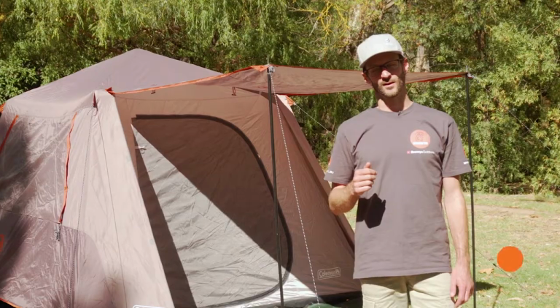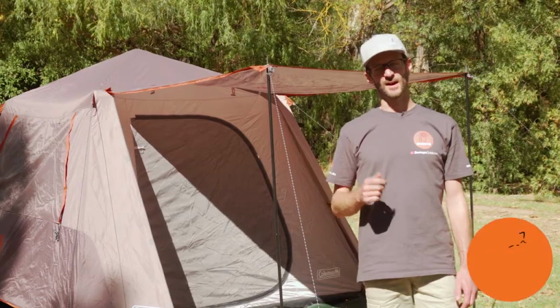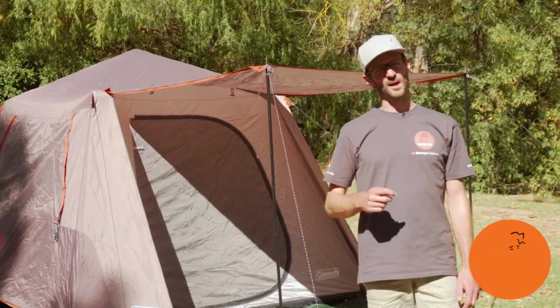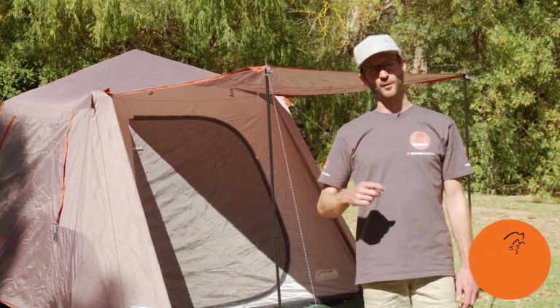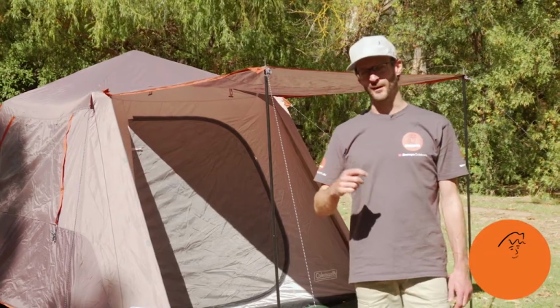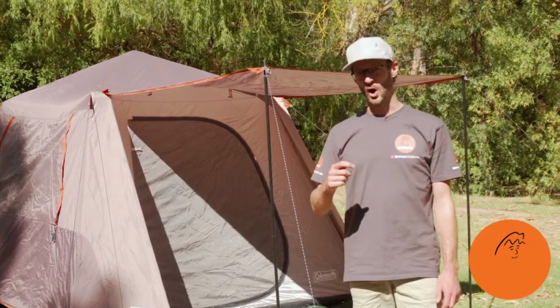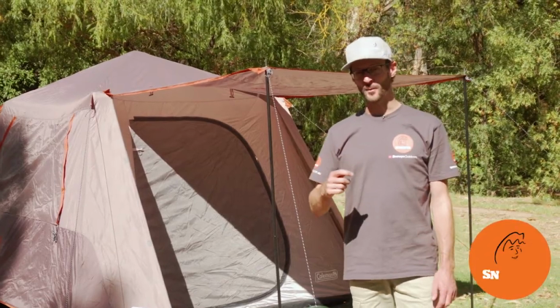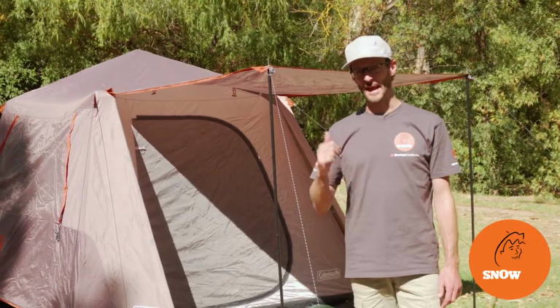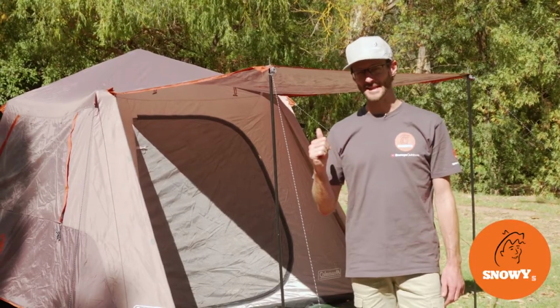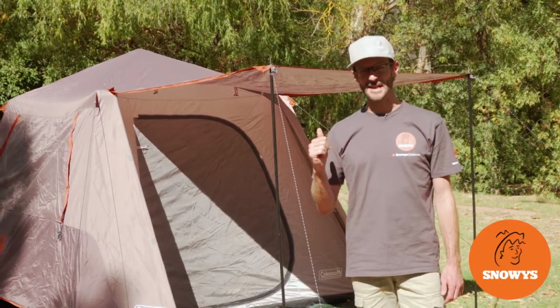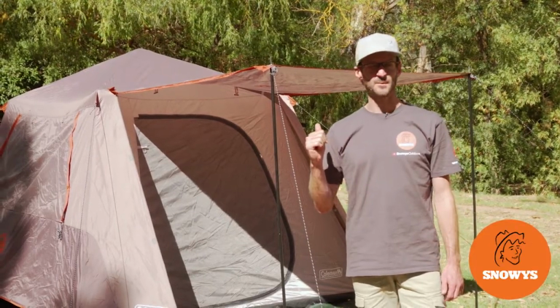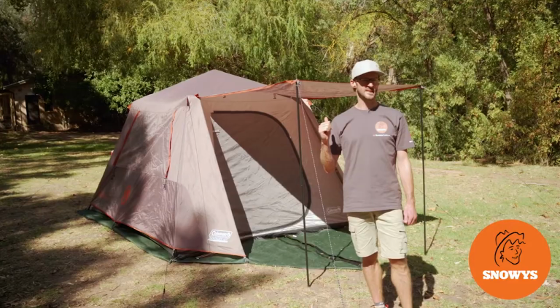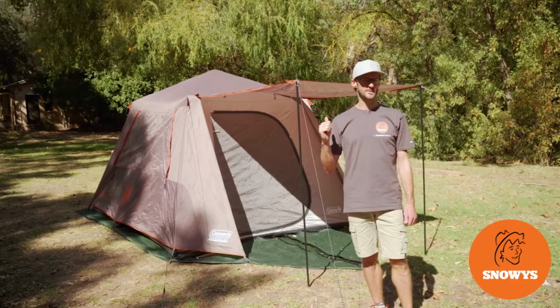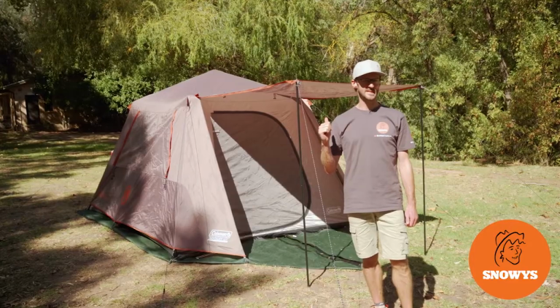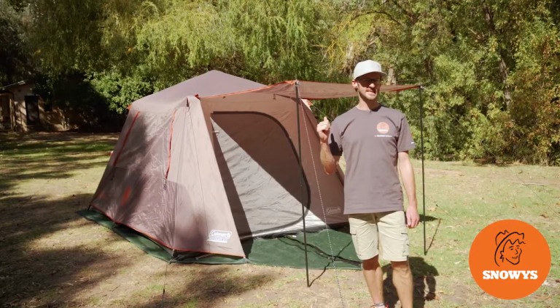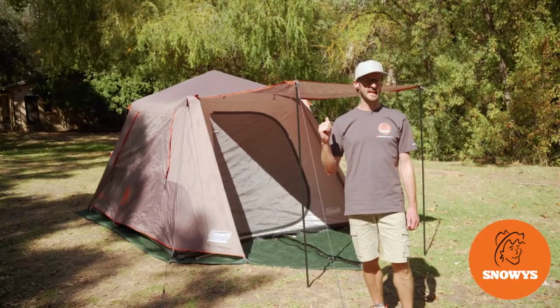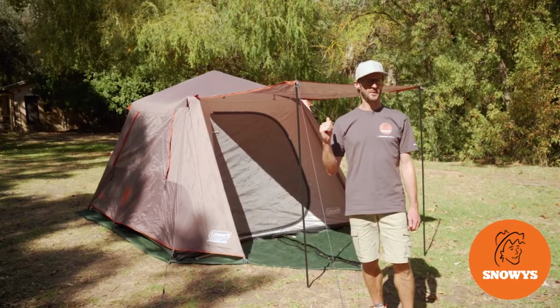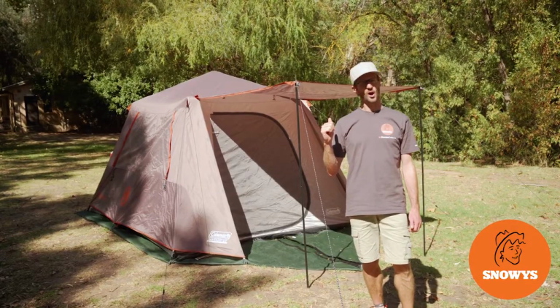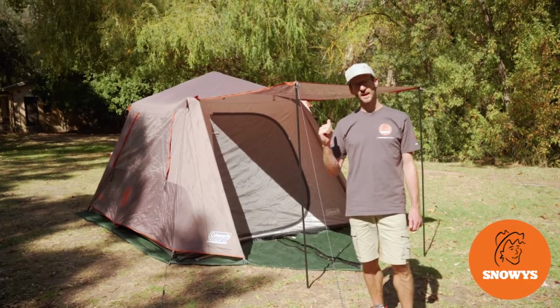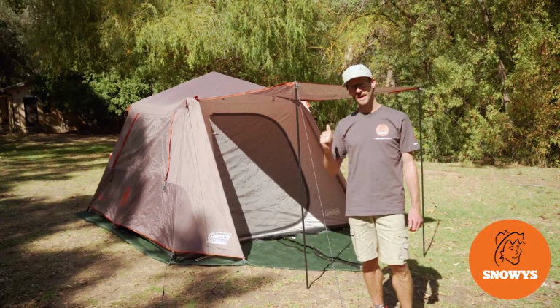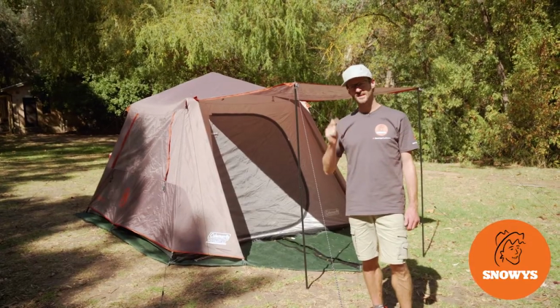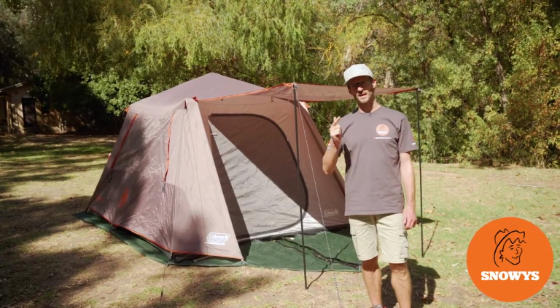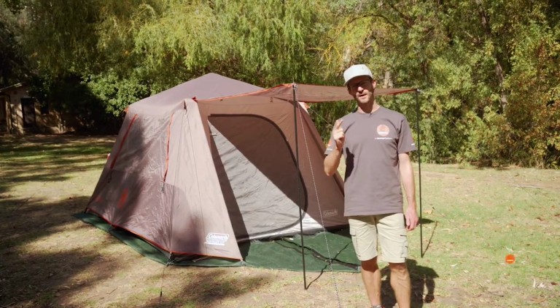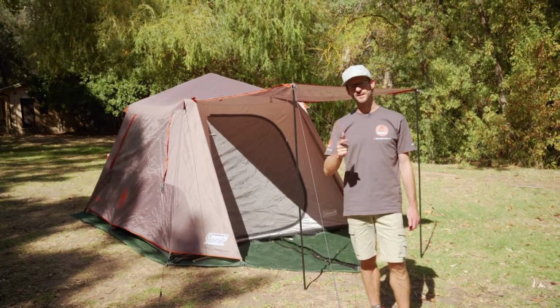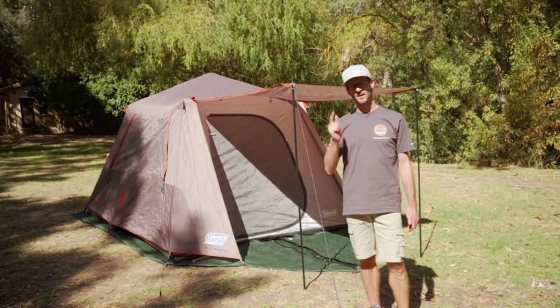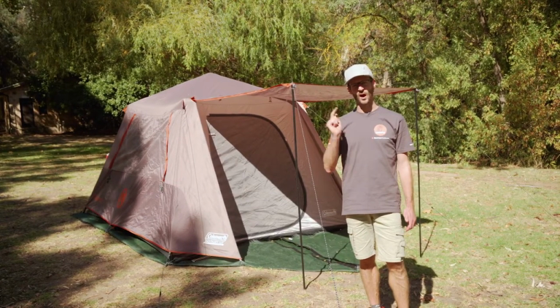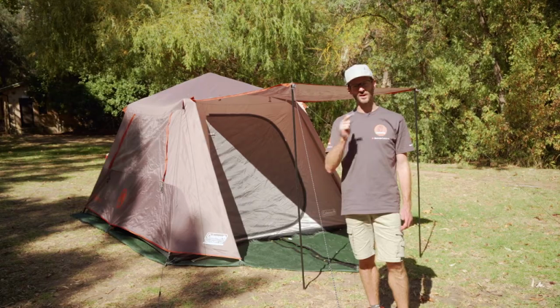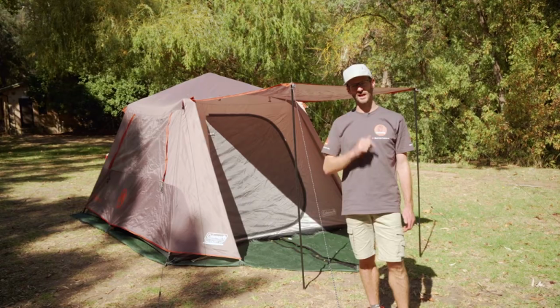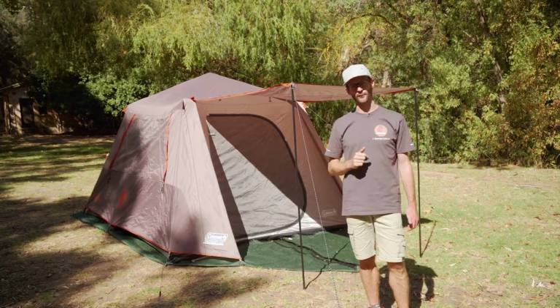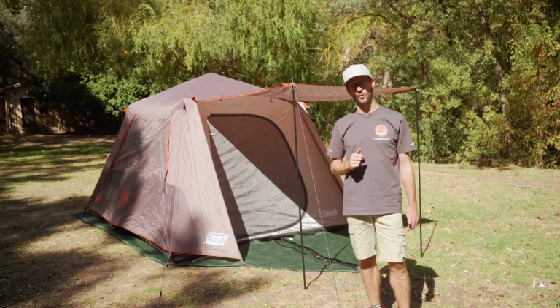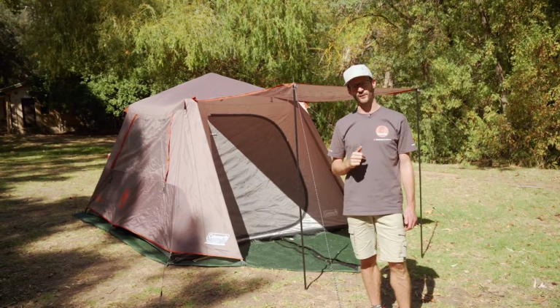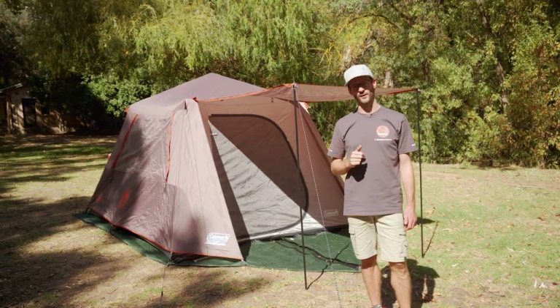Guys, I've got the Coleman Instant Up 6P tent set up behind me here. Stick with us, I want to take you for a walk through.